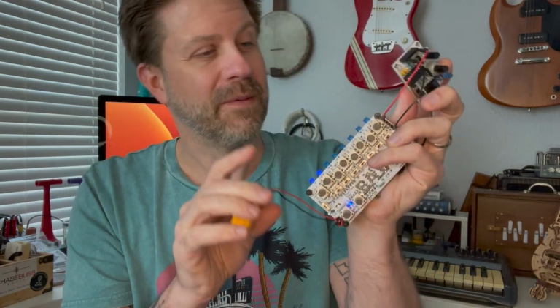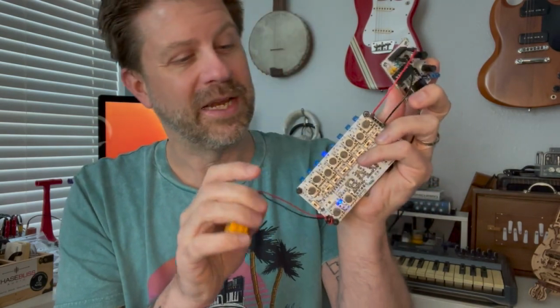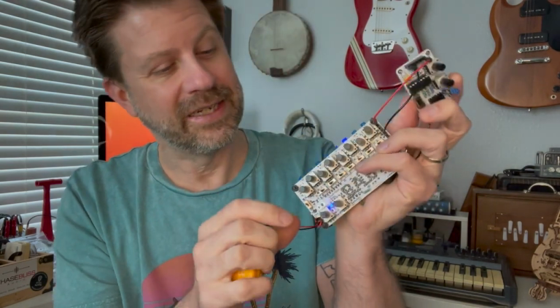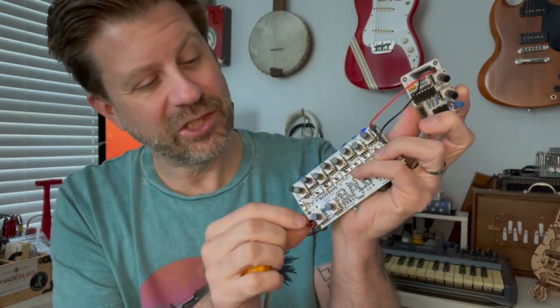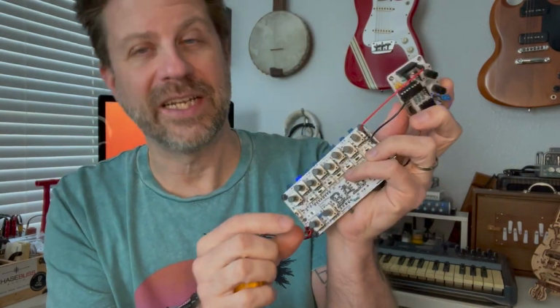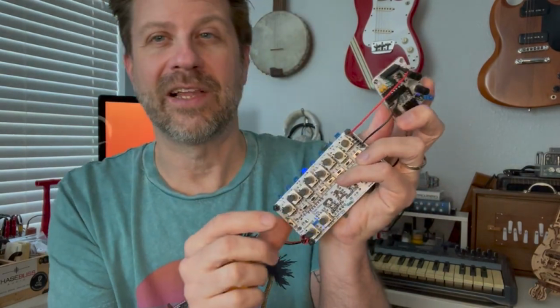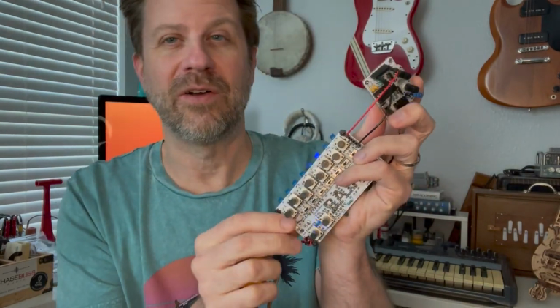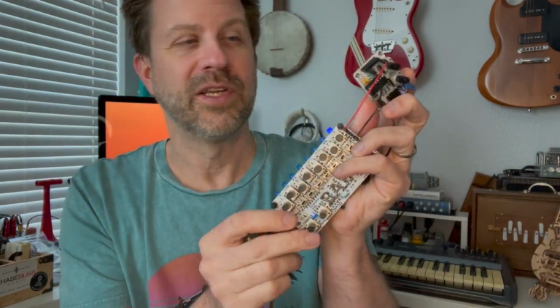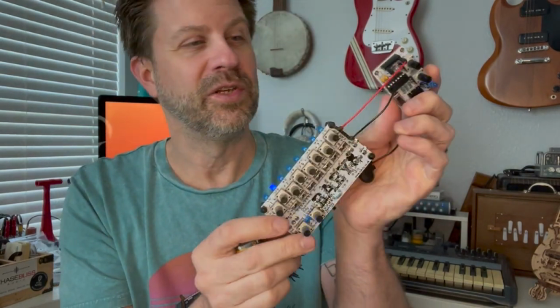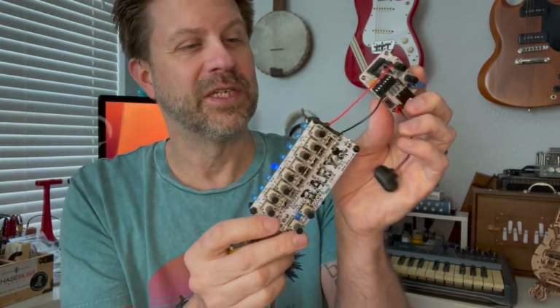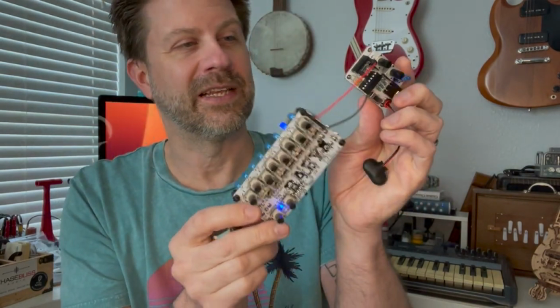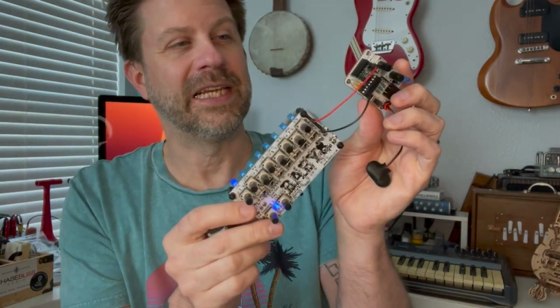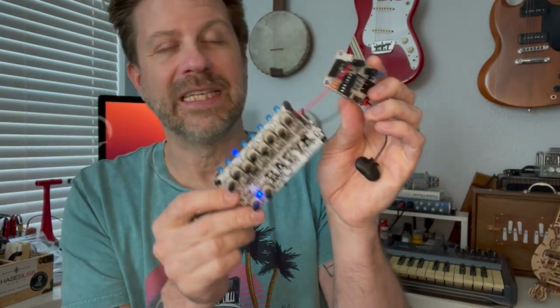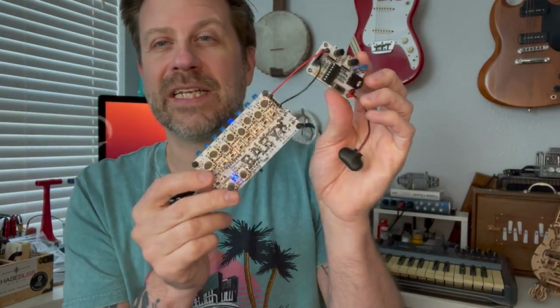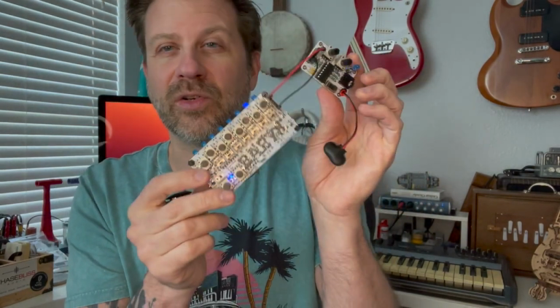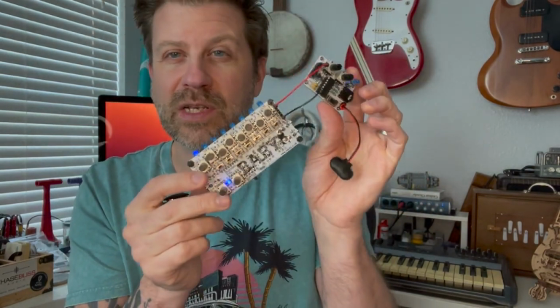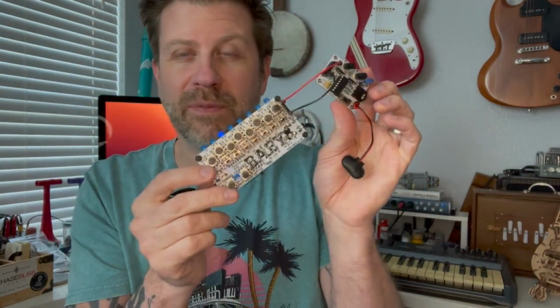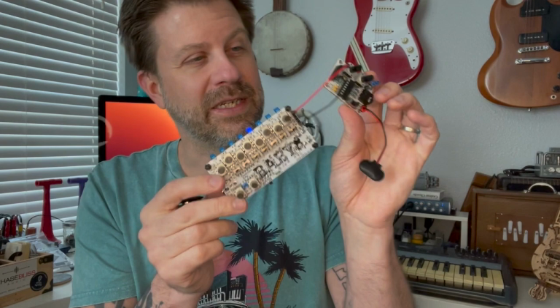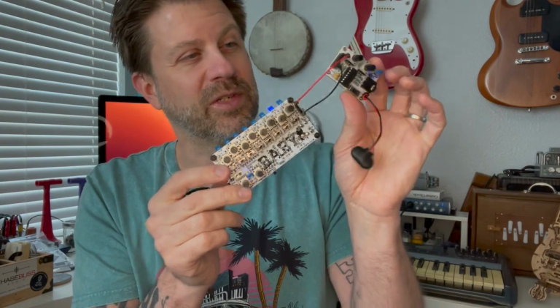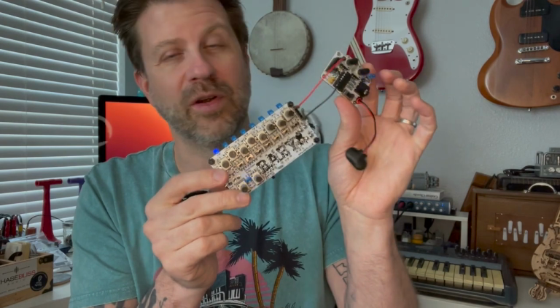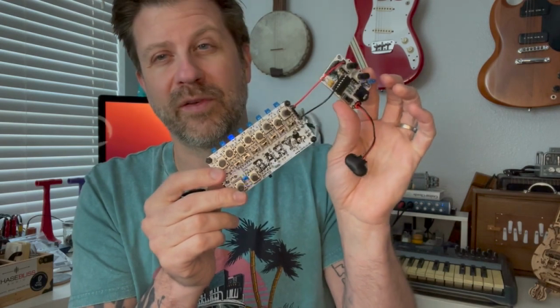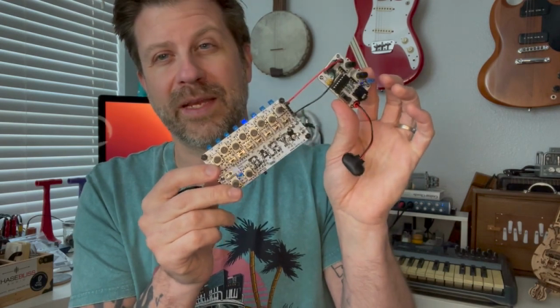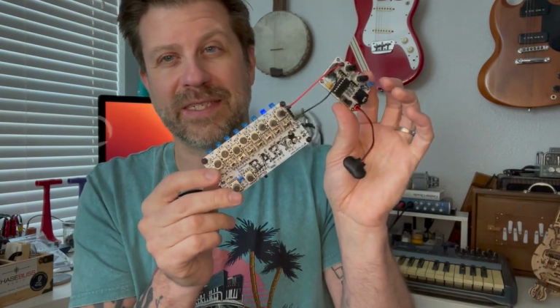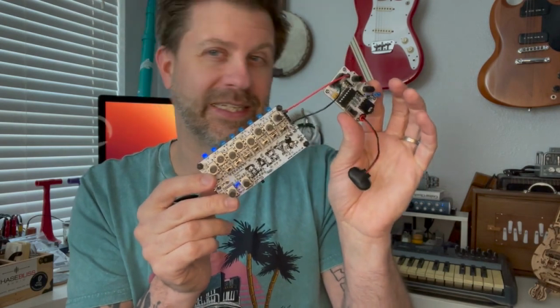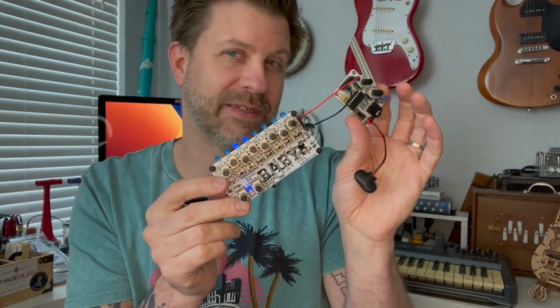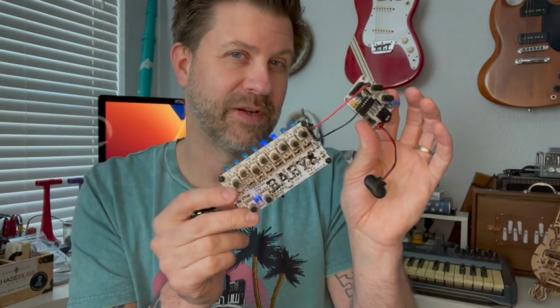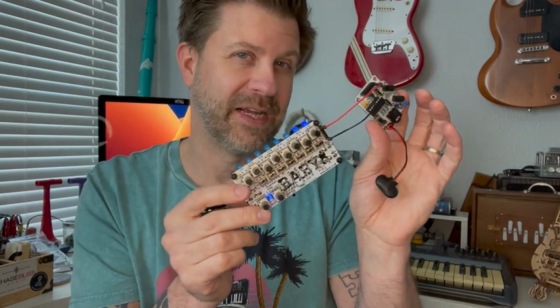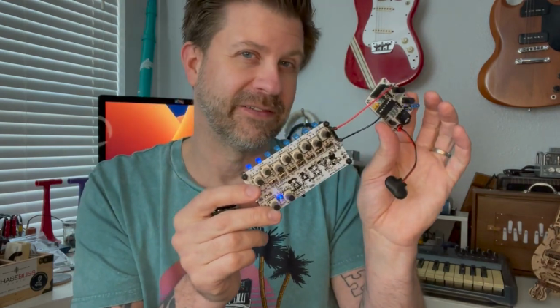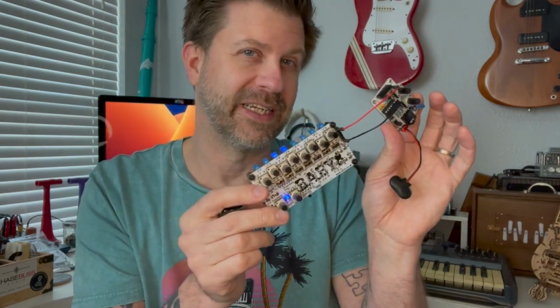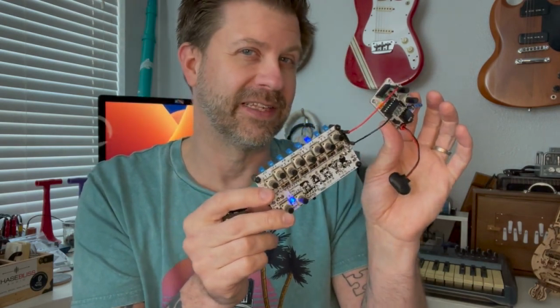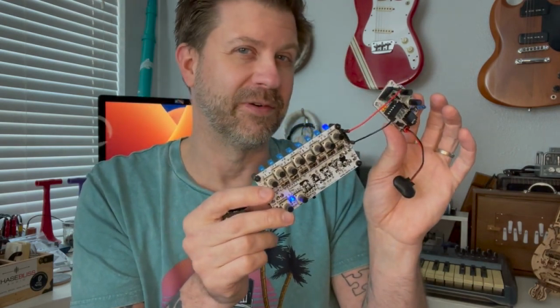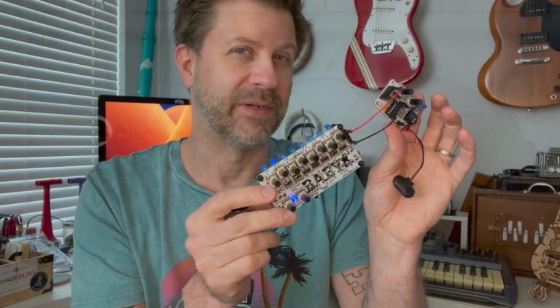In addition, it allows you to send gate signals from the sequencer over to the APC to get some different effects. Let's take a look at that real quick.